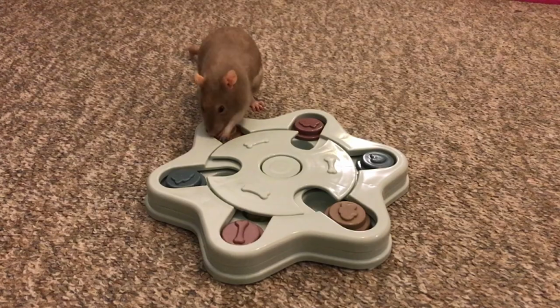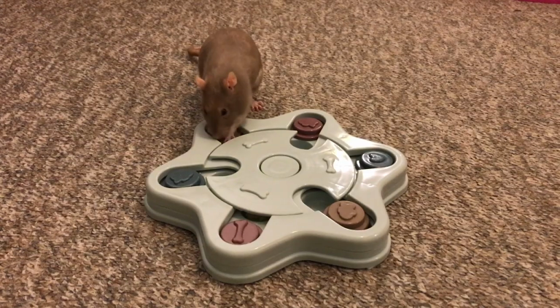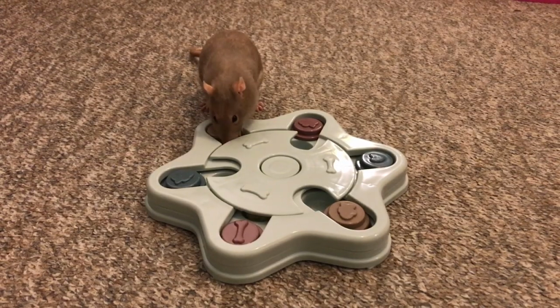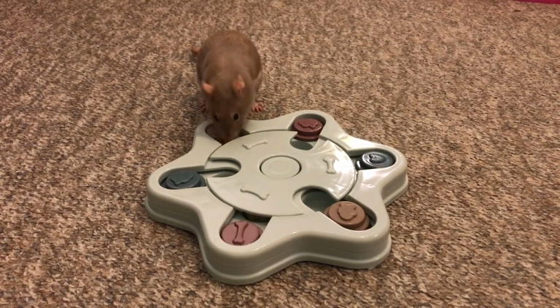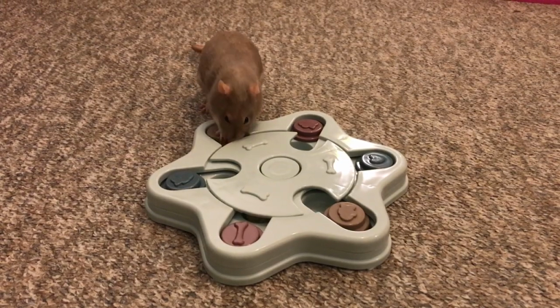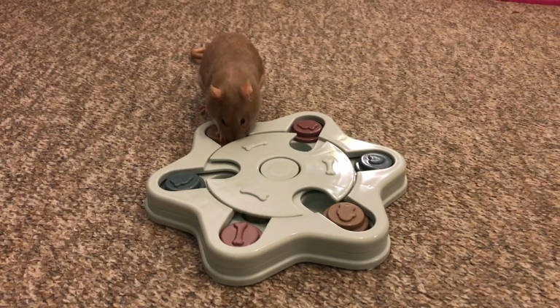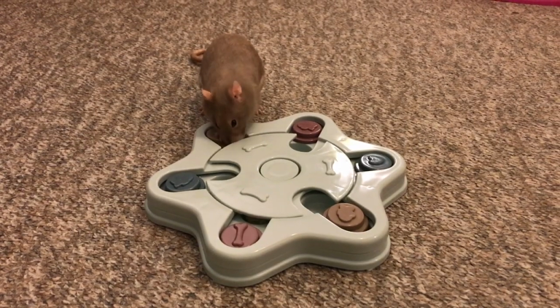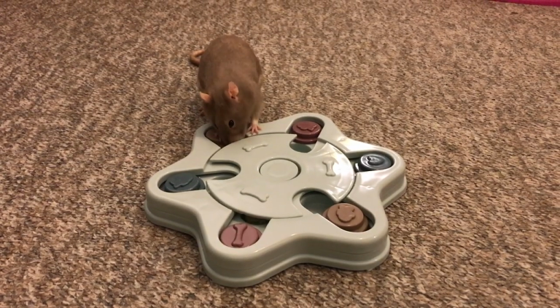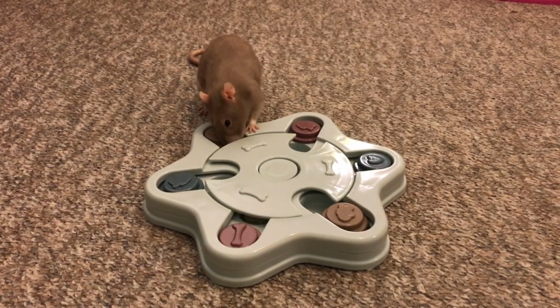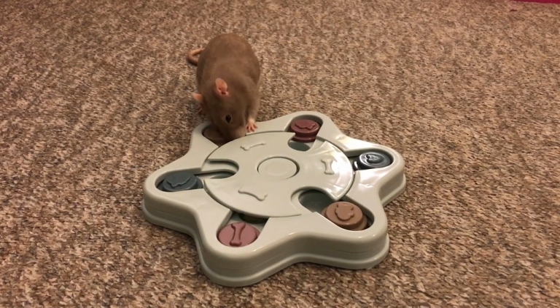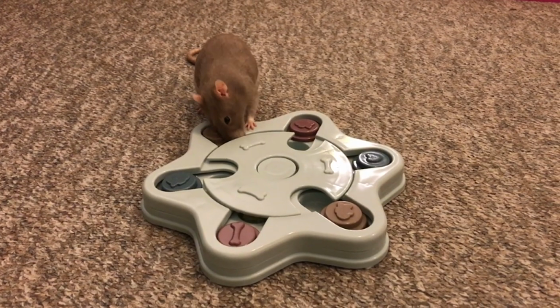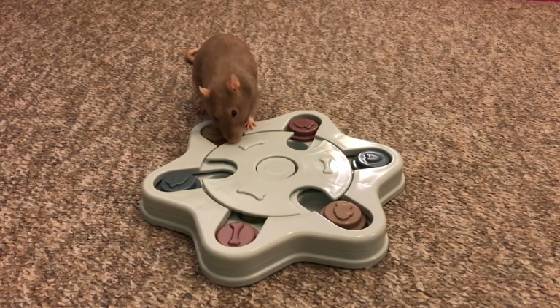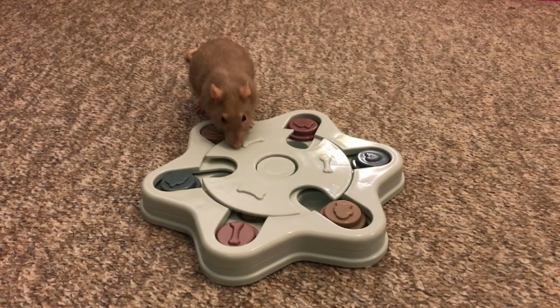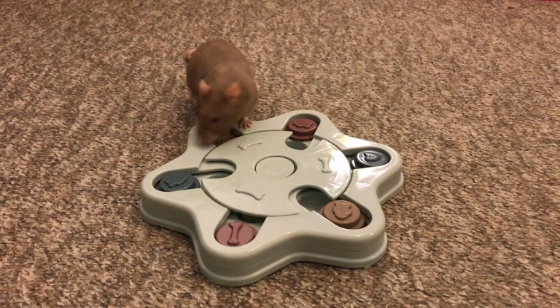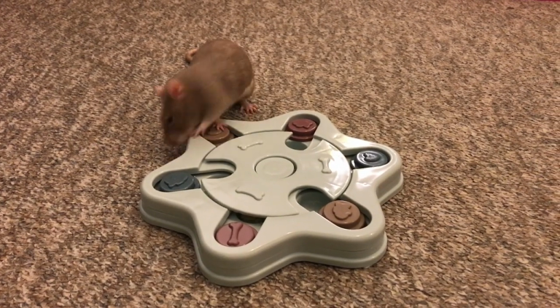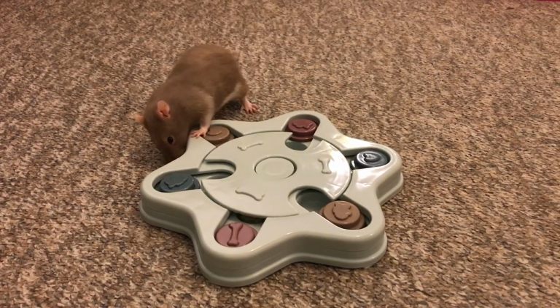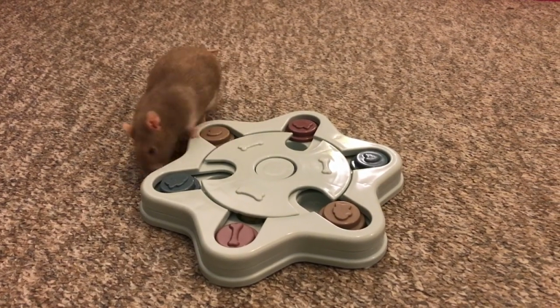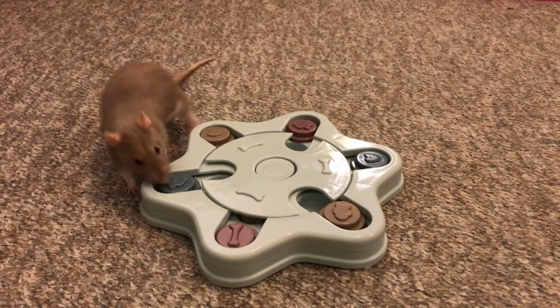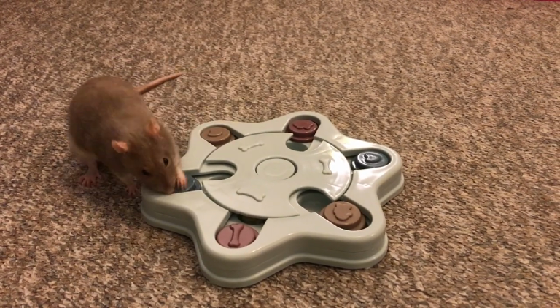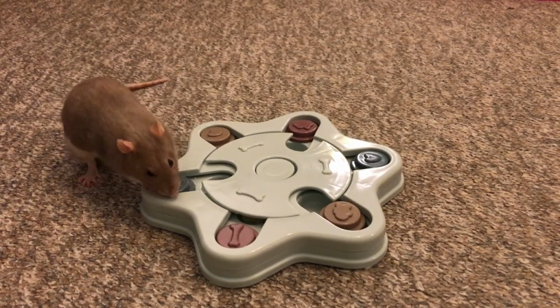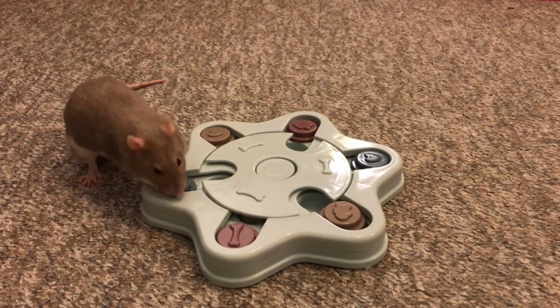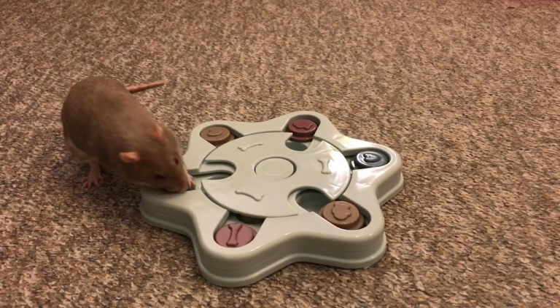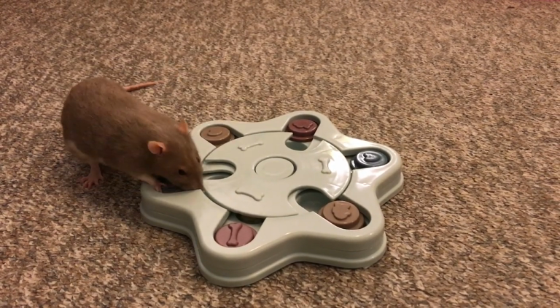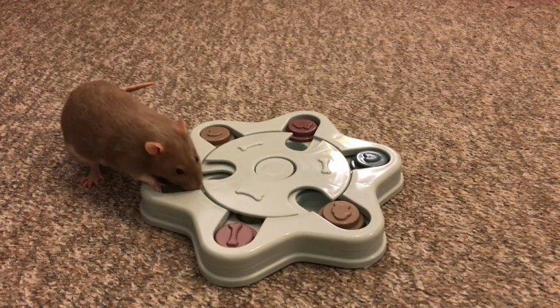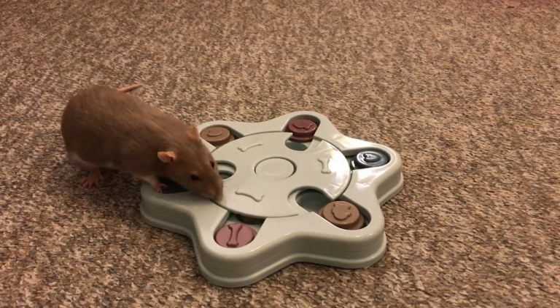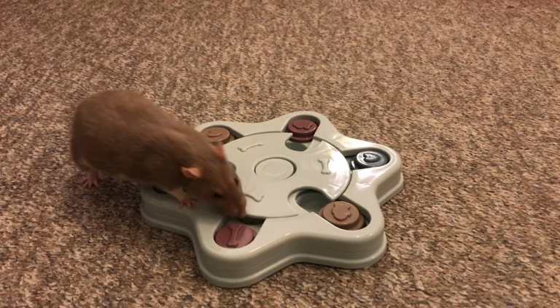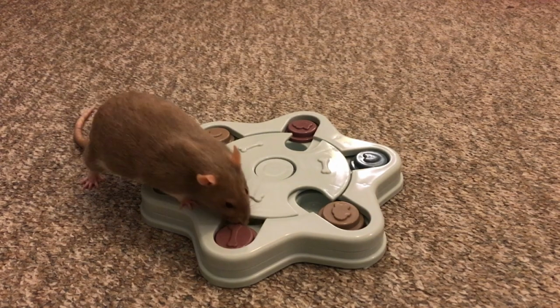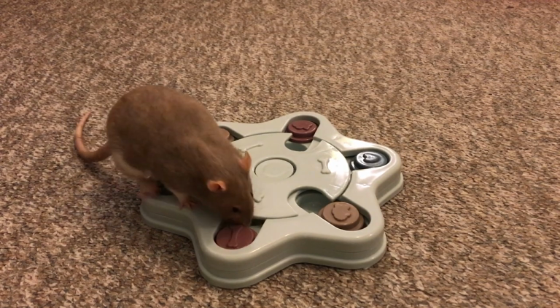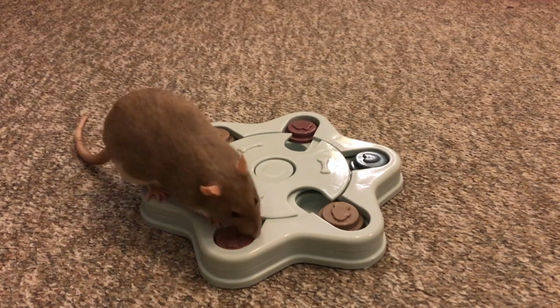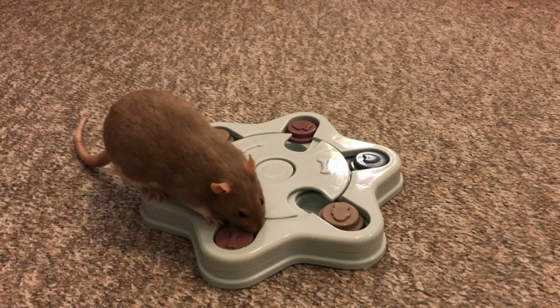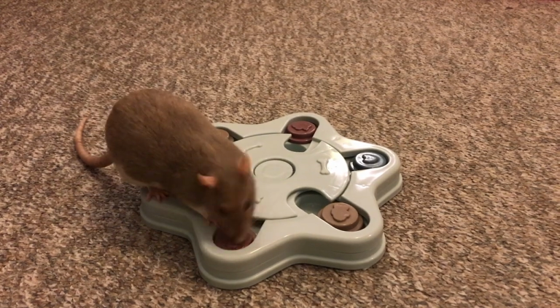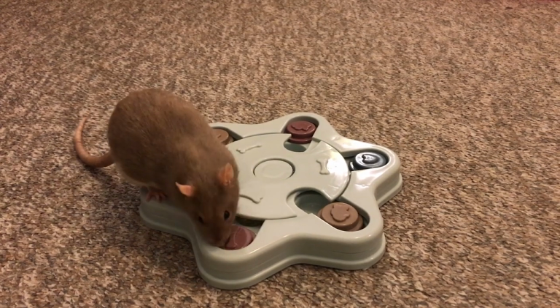Hey guys, it's Shadow the Rat, and for today's Foraging Friday, I will be reviewing this dog toy right here.